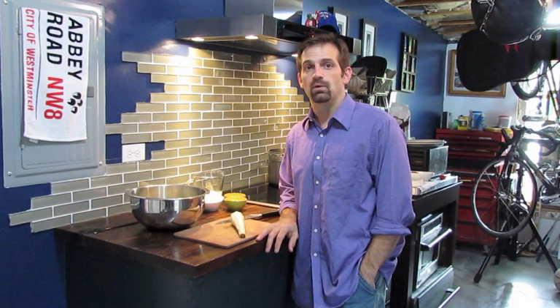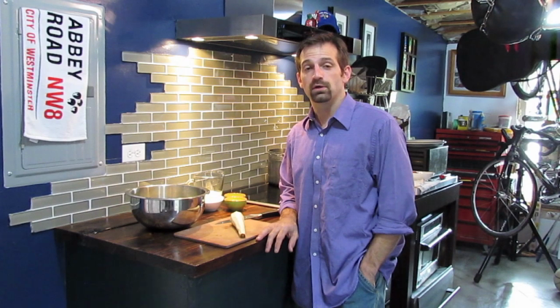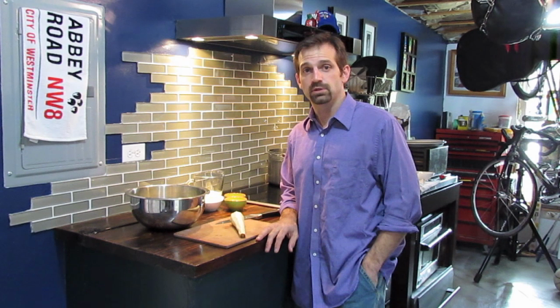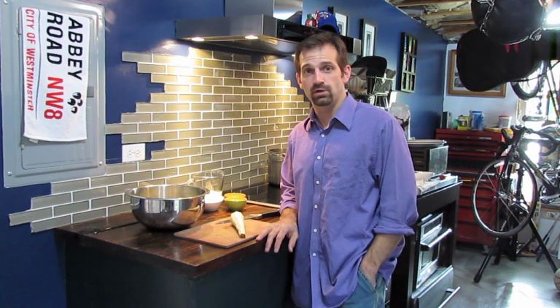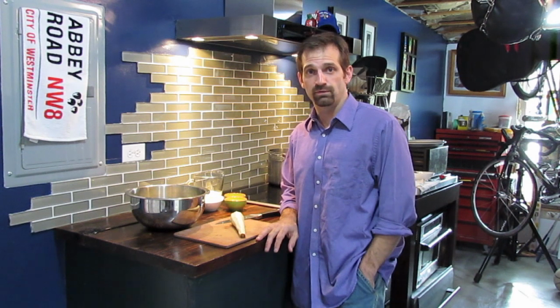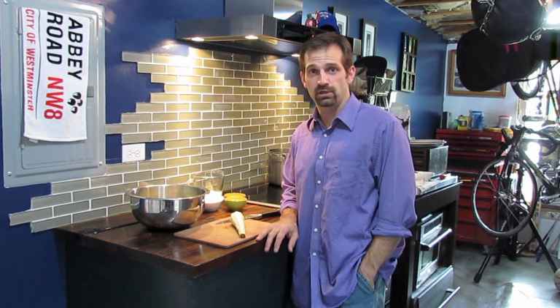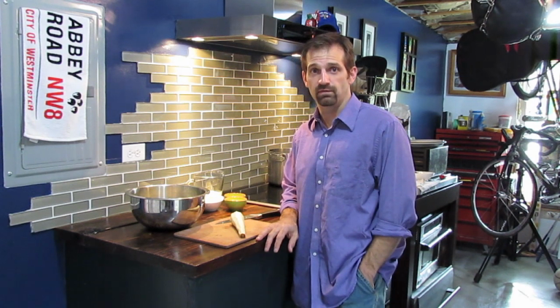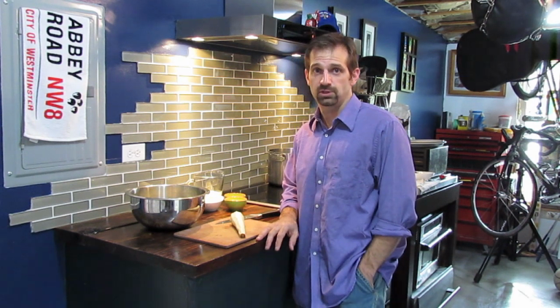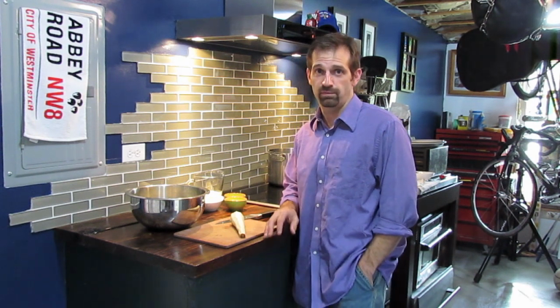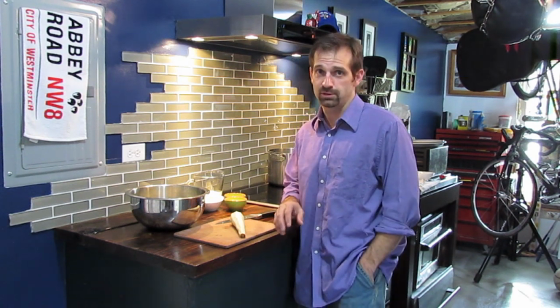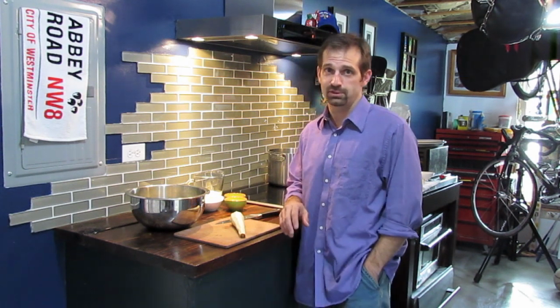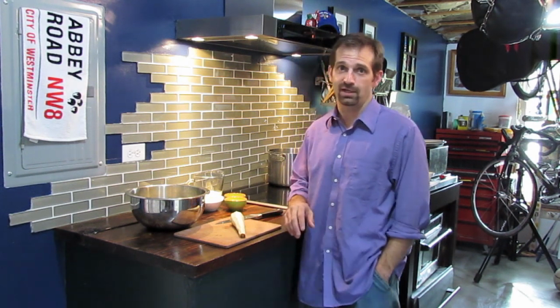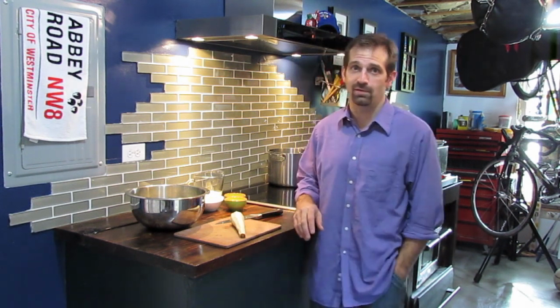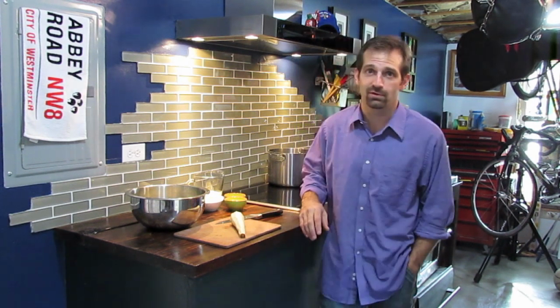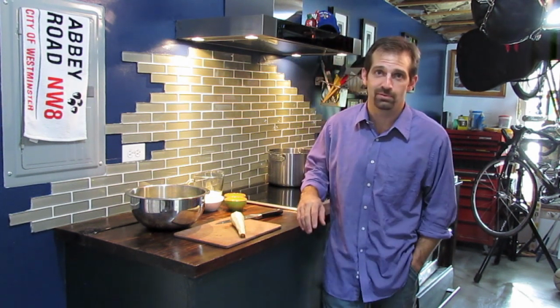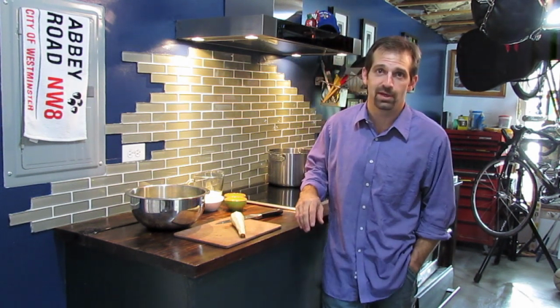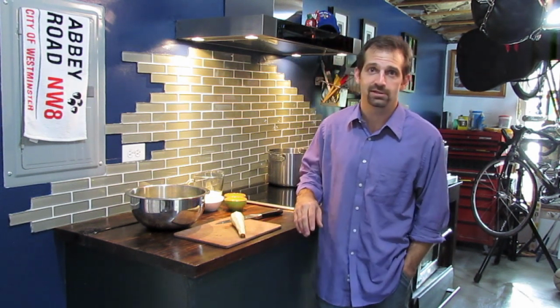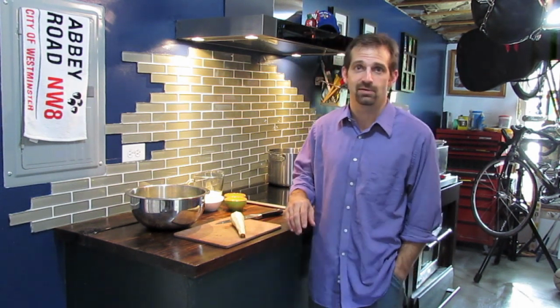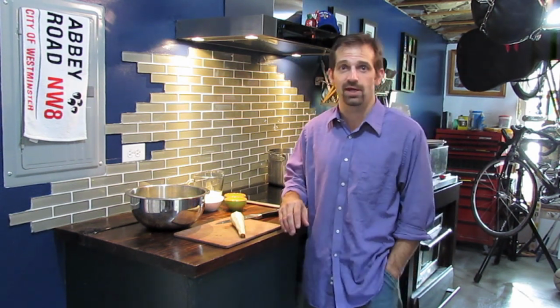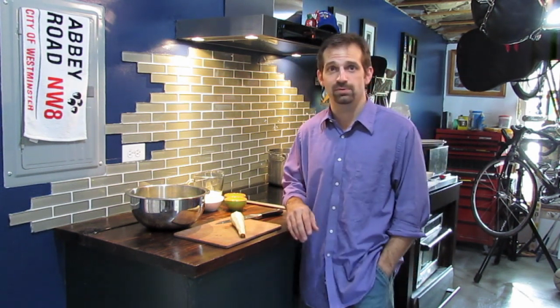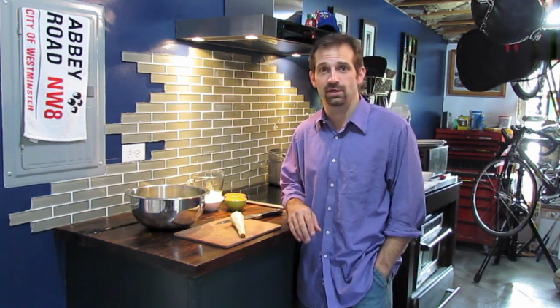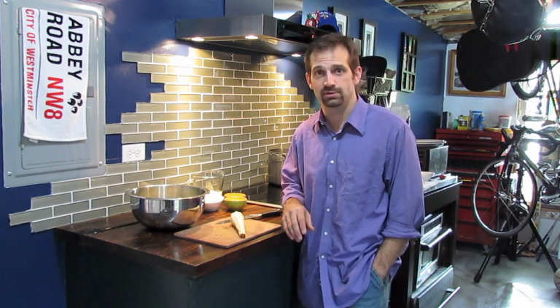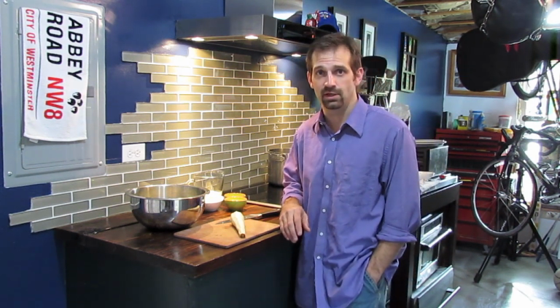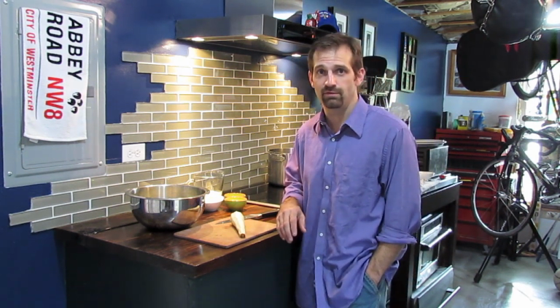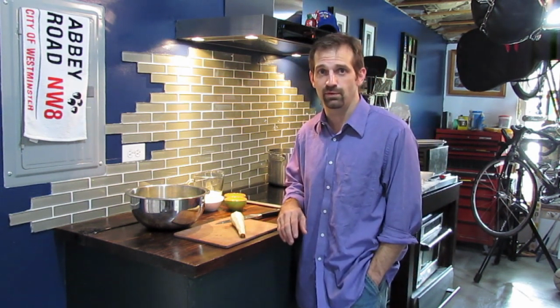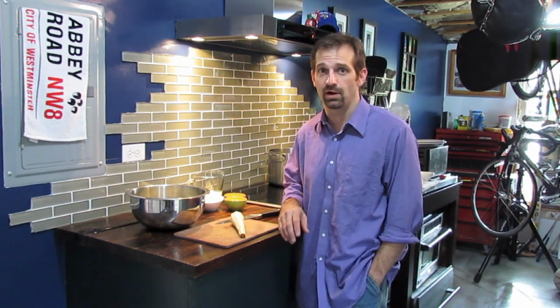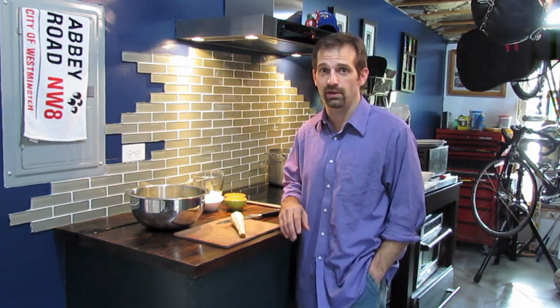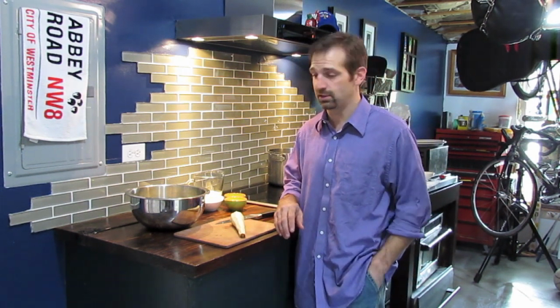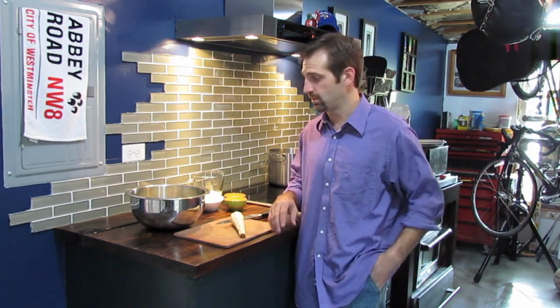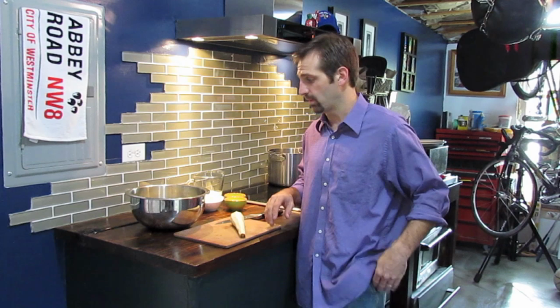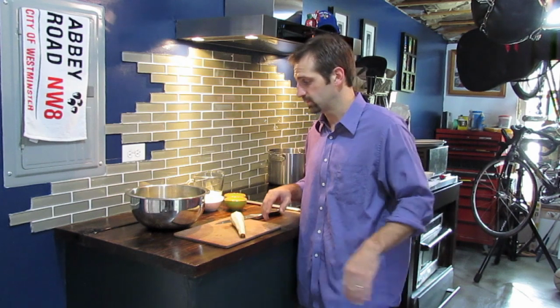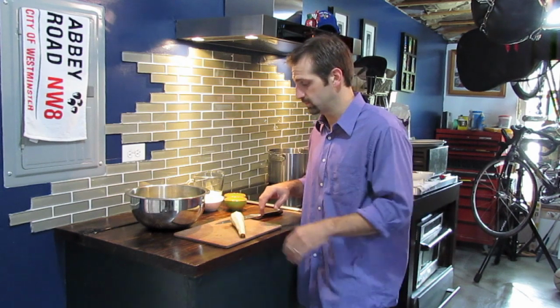Welcome to Cooking from the Cave. I'm Chef Pete Trusciak and we're going to be making some mashed potatoes today for our holiday themed episodes.